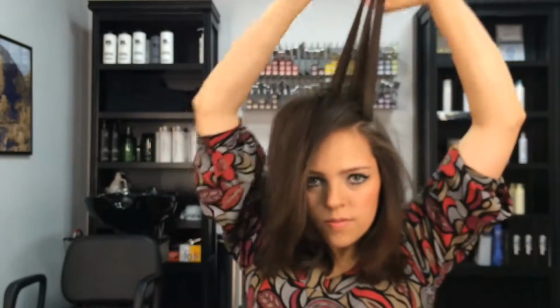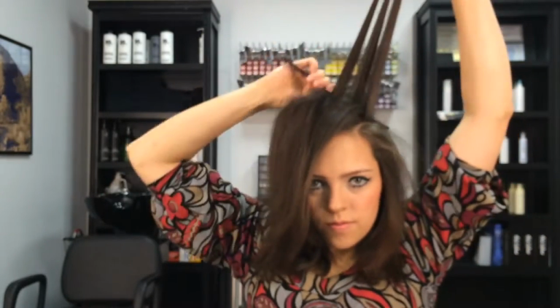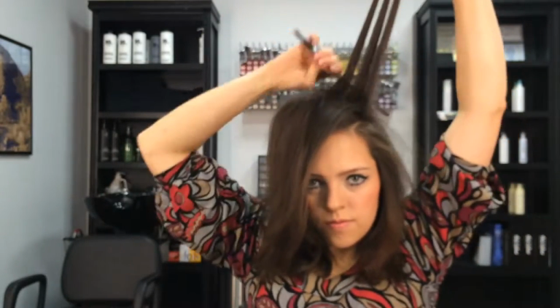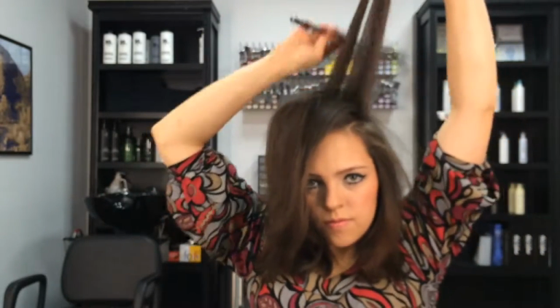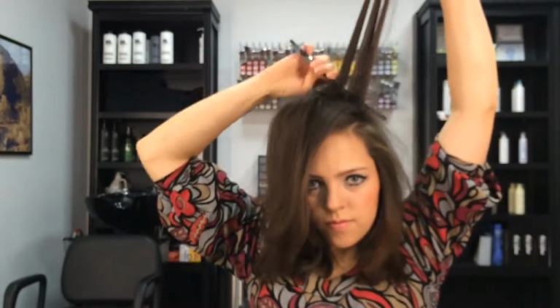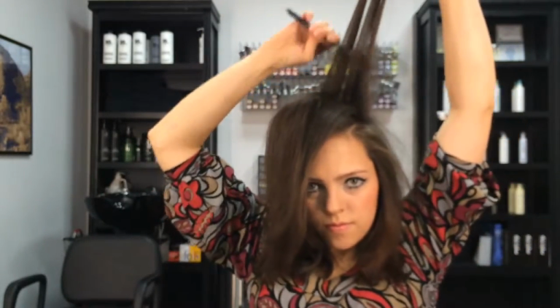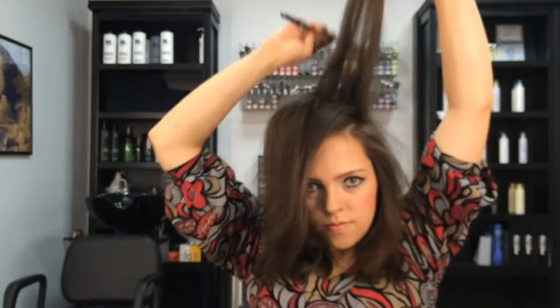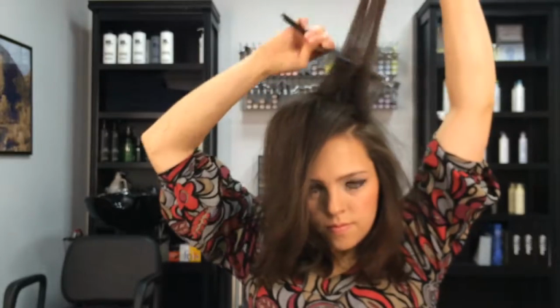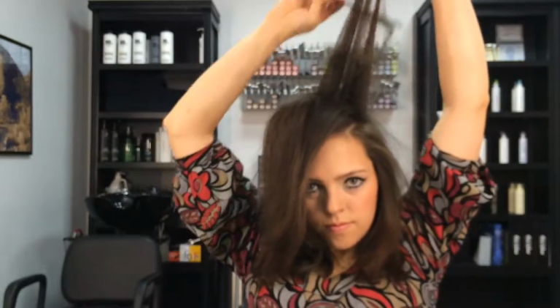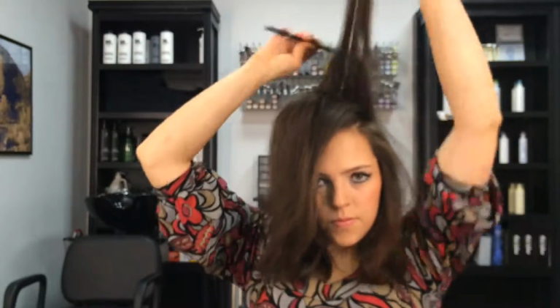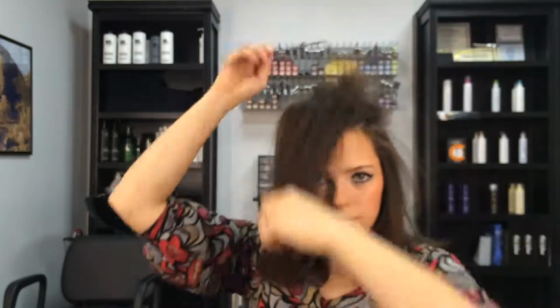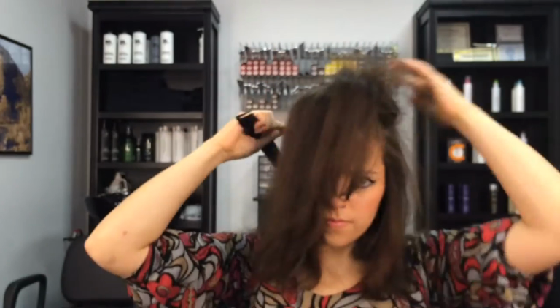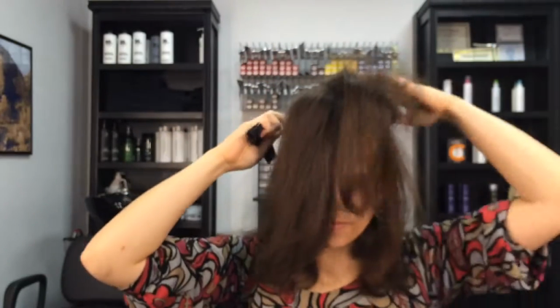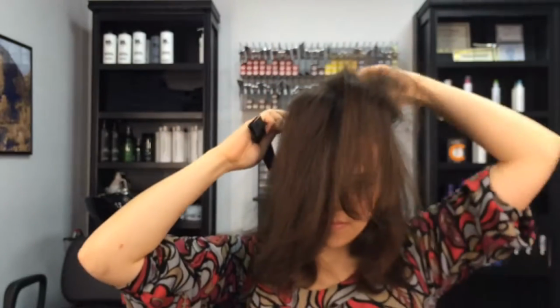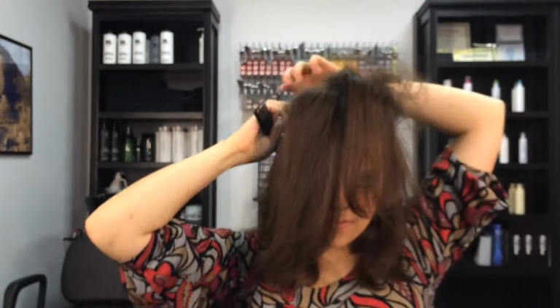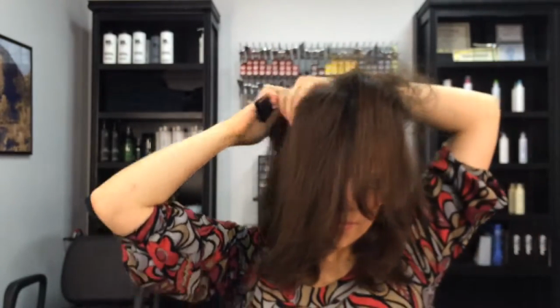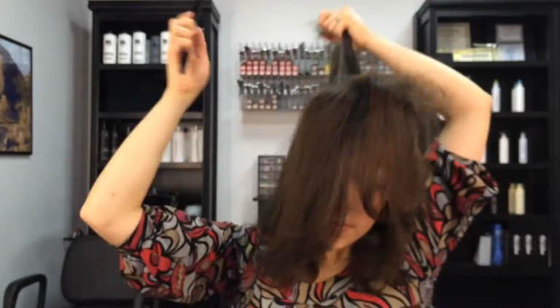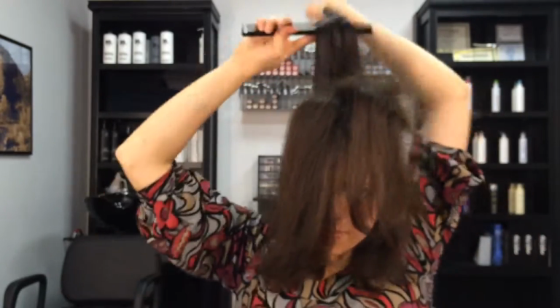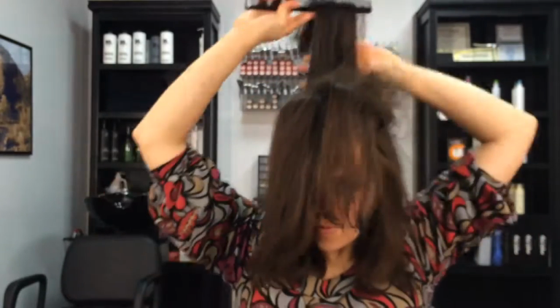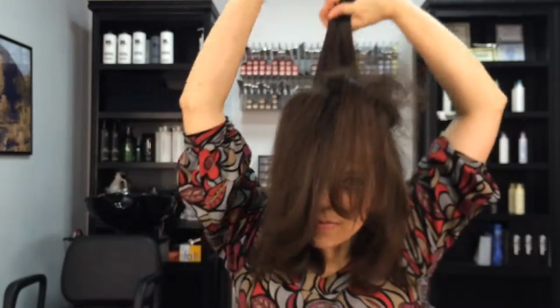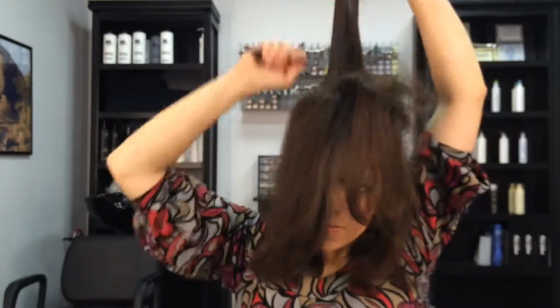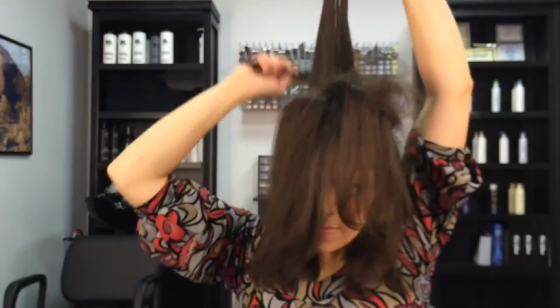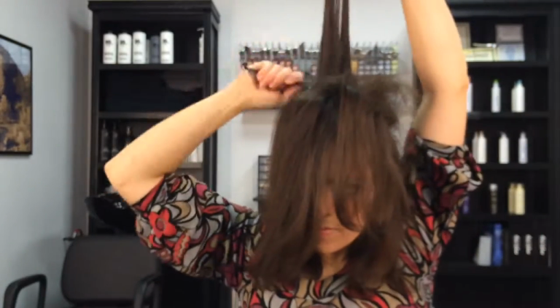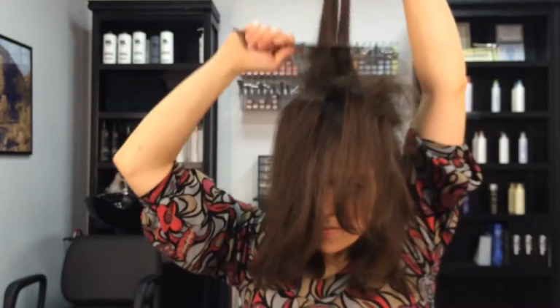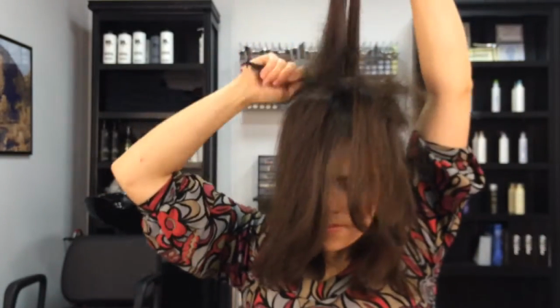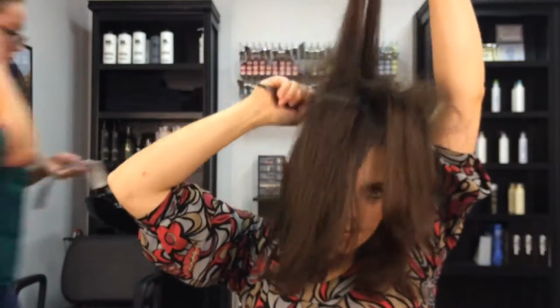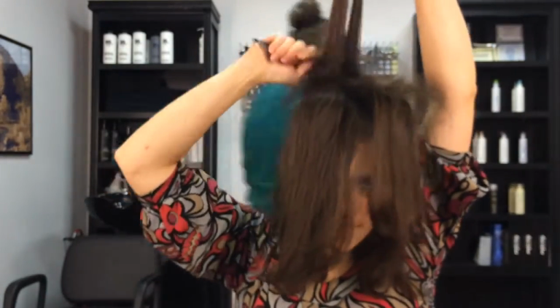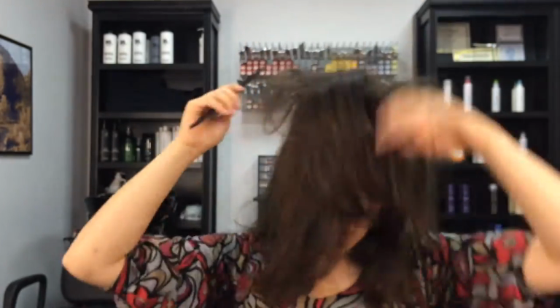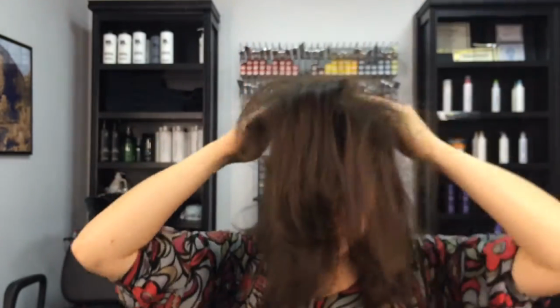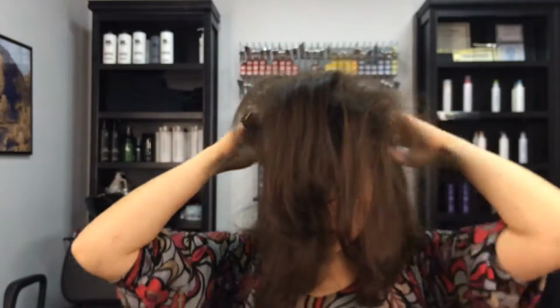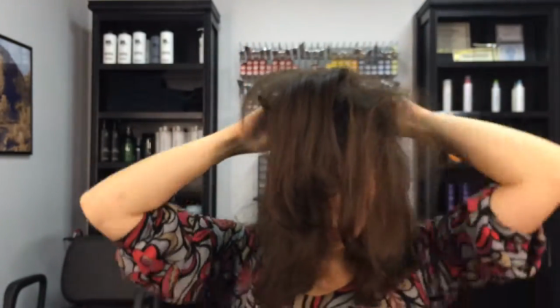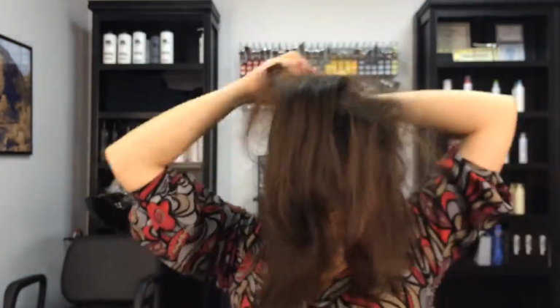That was my sister-in-law that just walked by. She's the one that takes all my photos, so if you ever see any awesome photos of me, she's the one to credit.